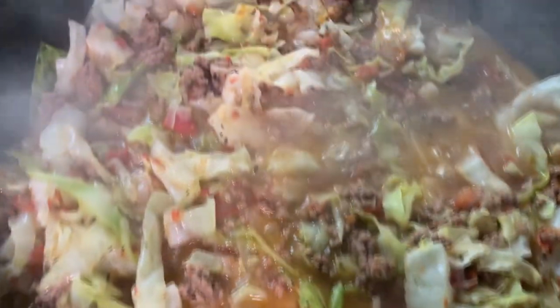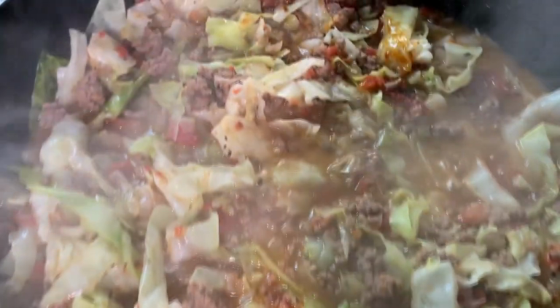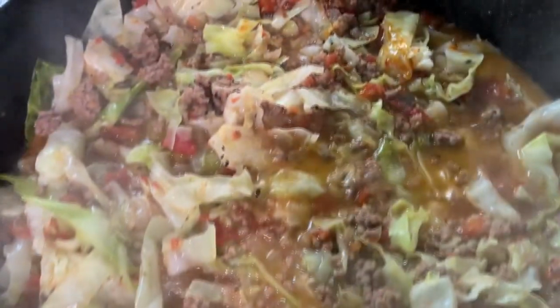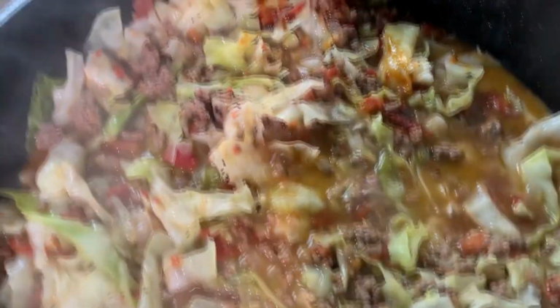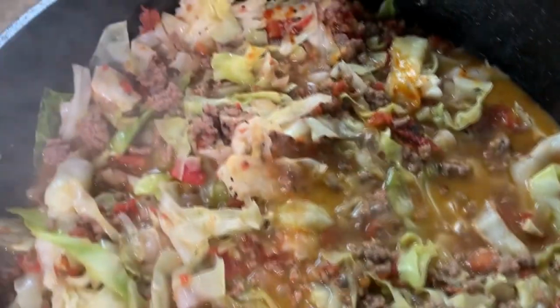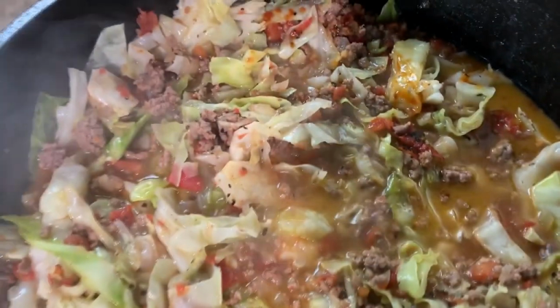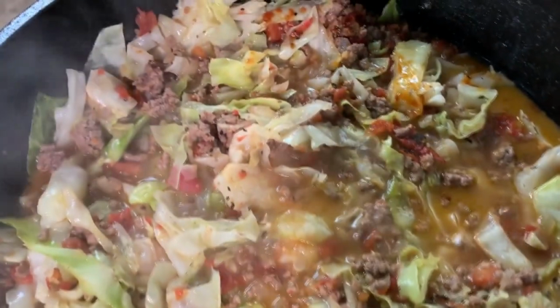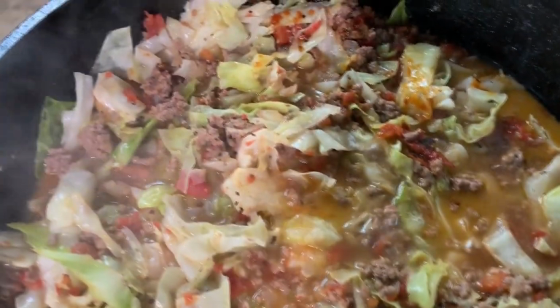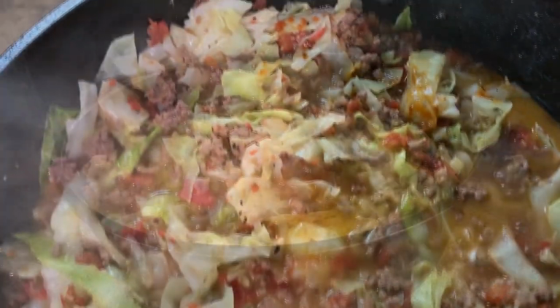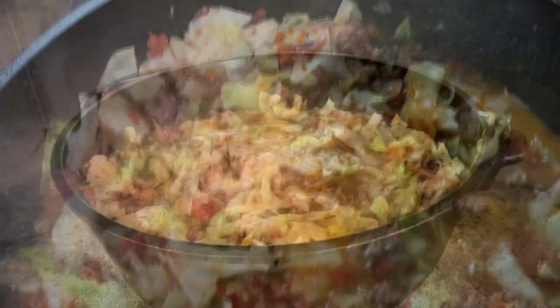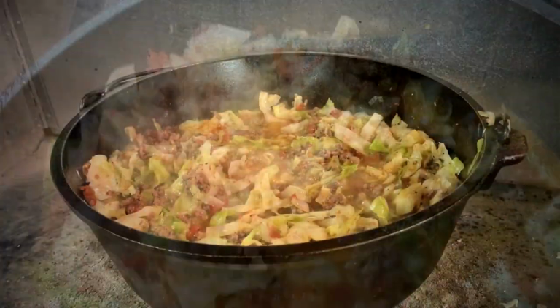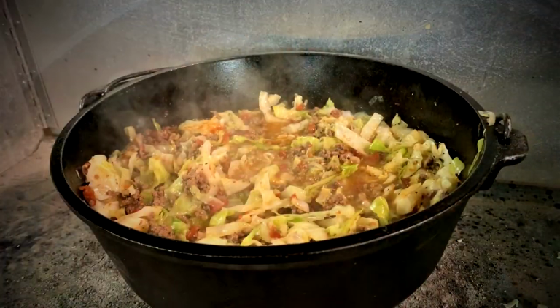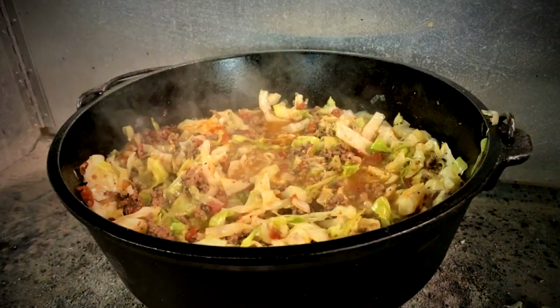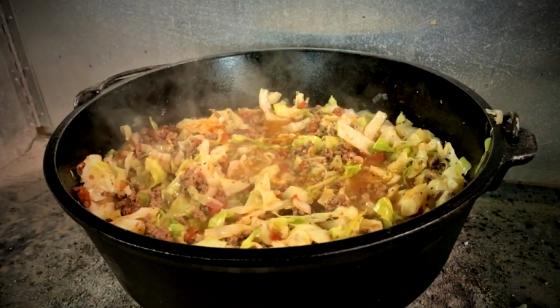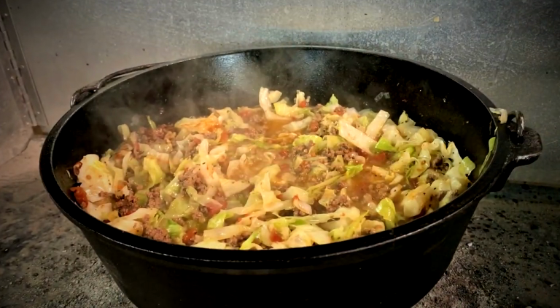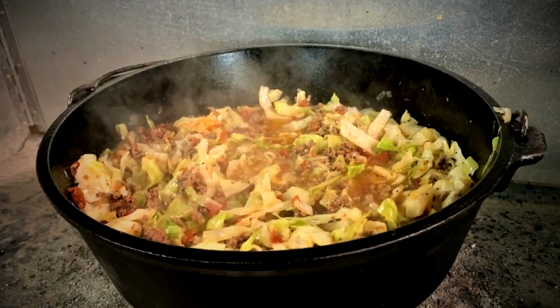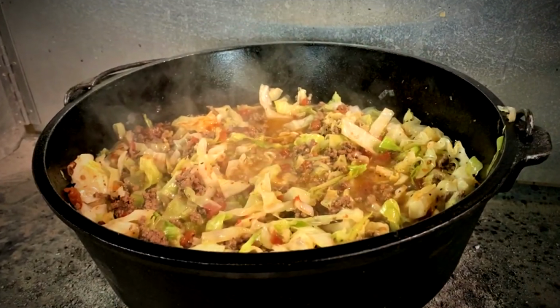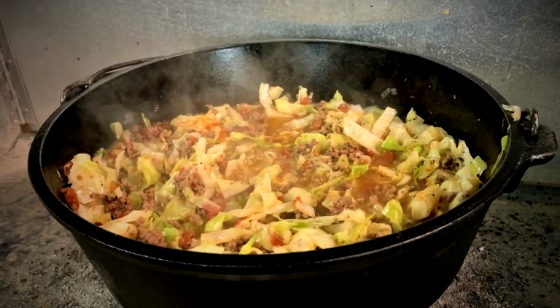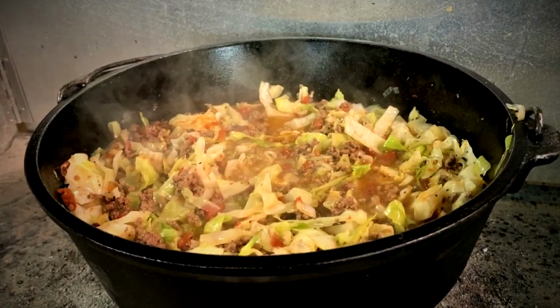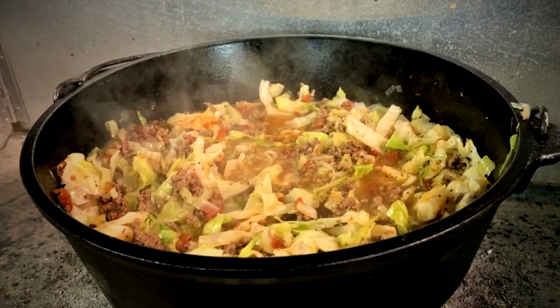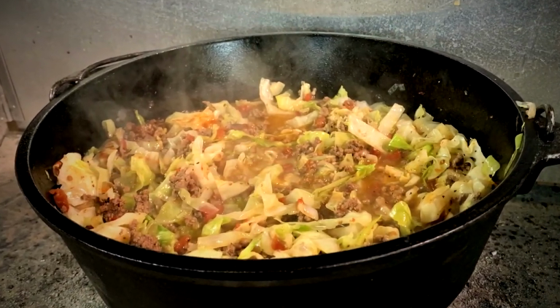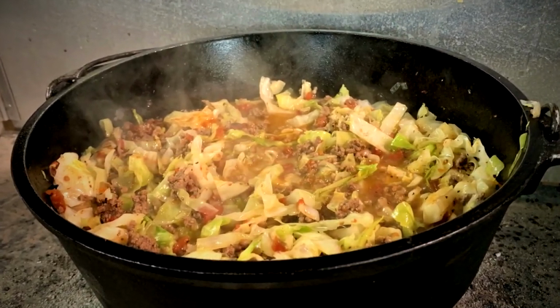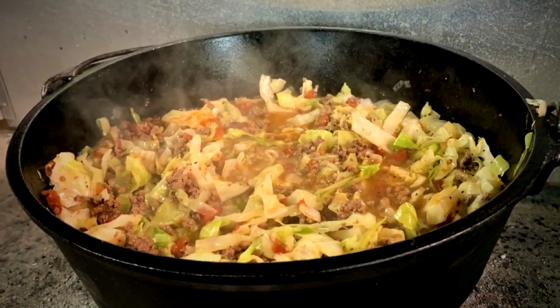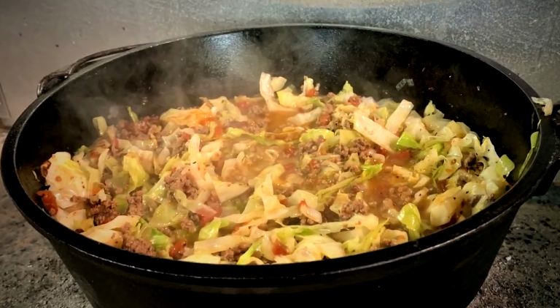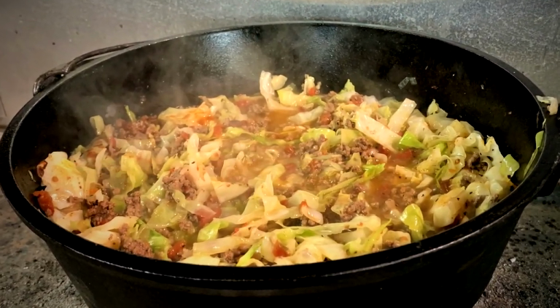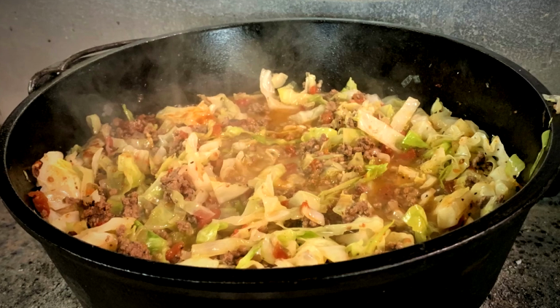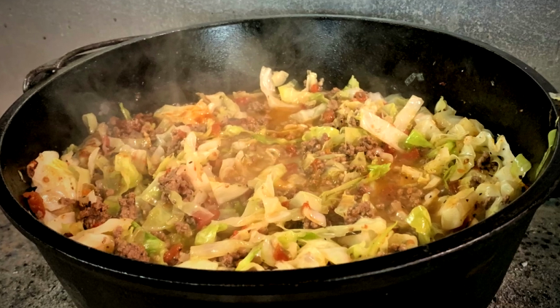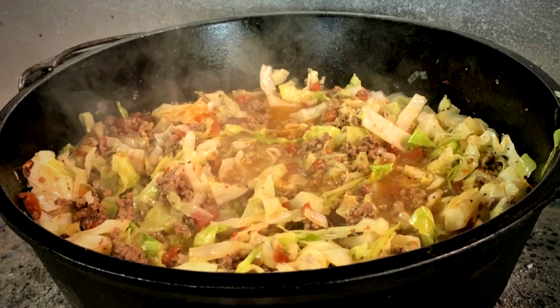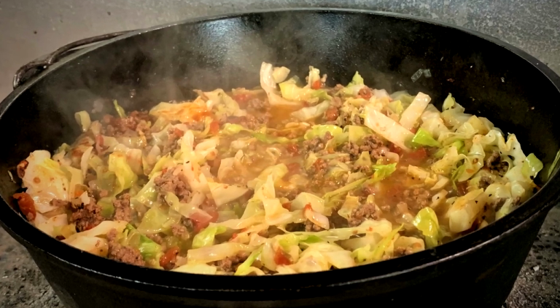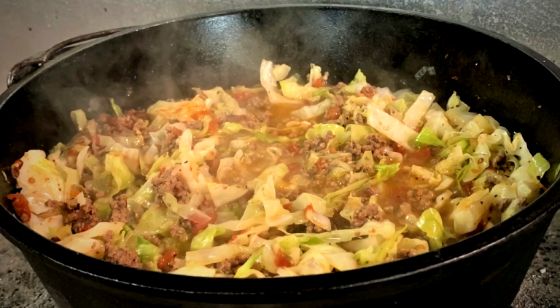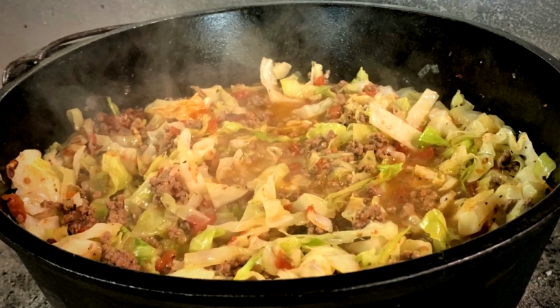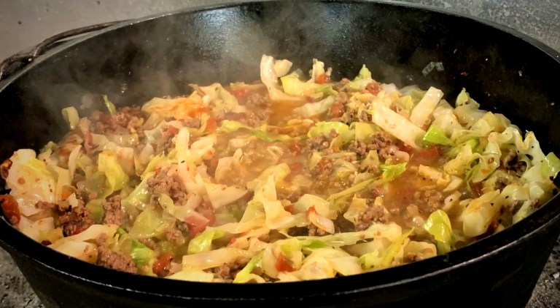So we're gonna make cabbage rolls, but we're not gonna roll anything up. So stick around, let me show you how we do that.